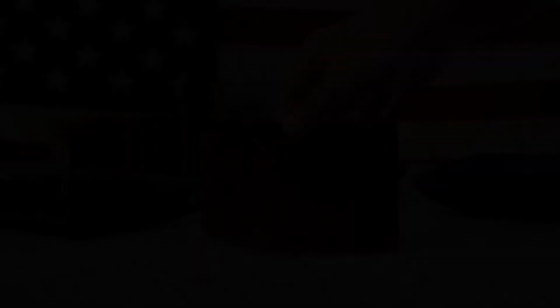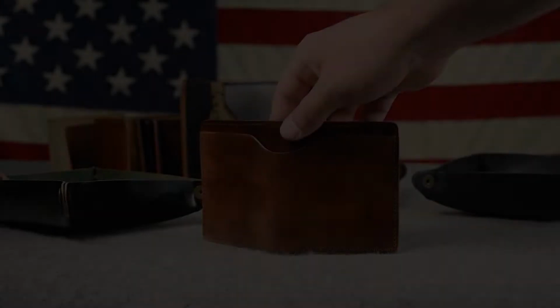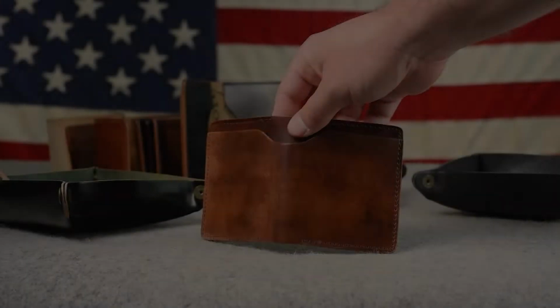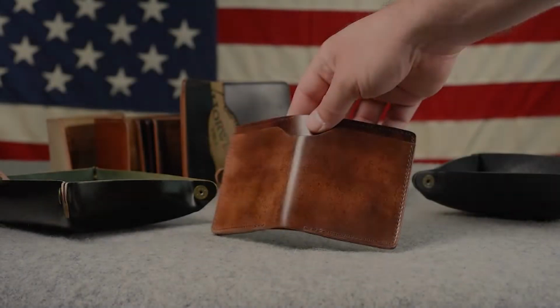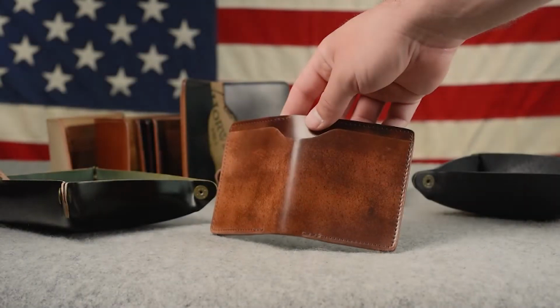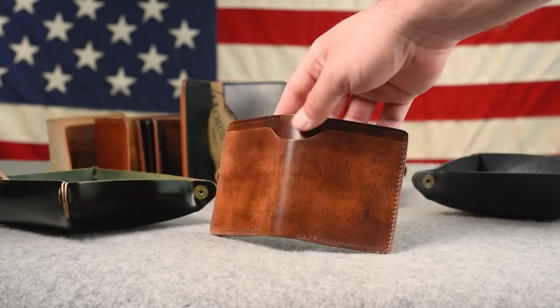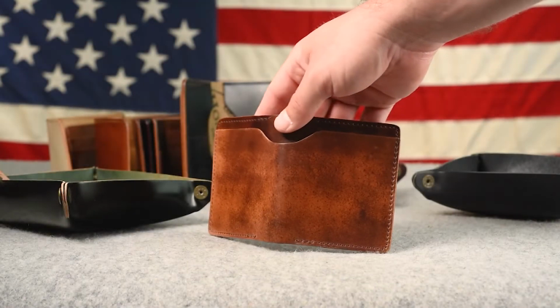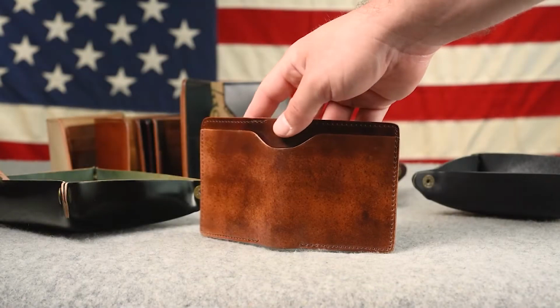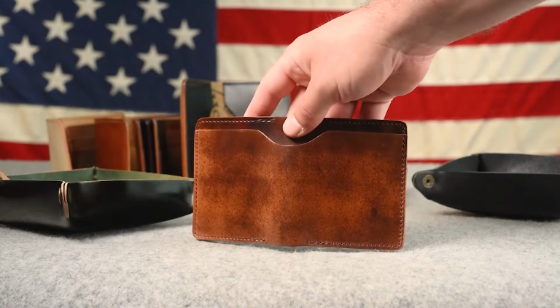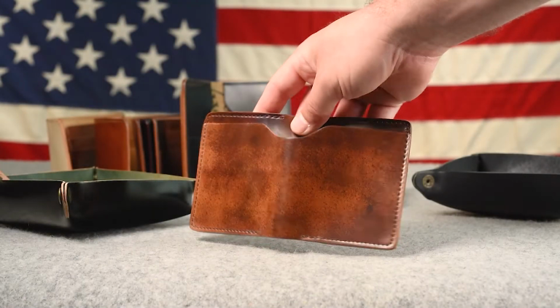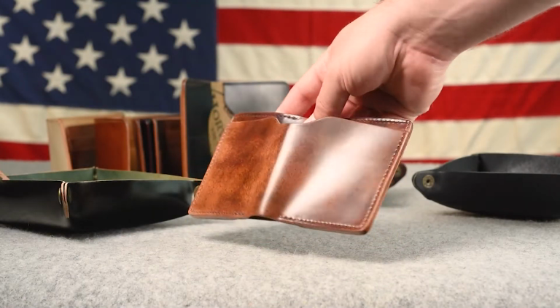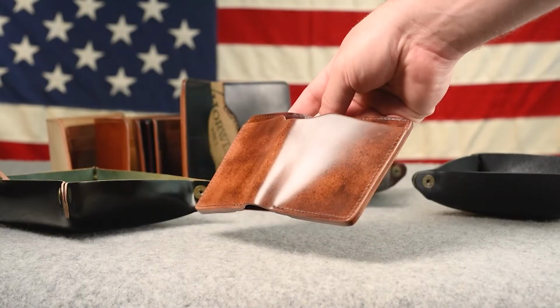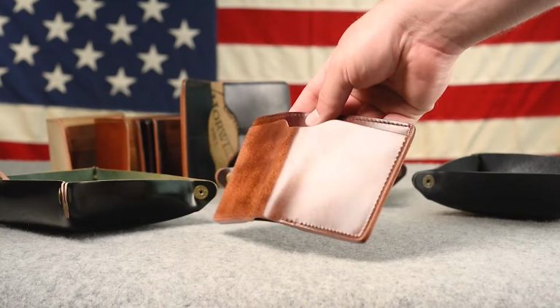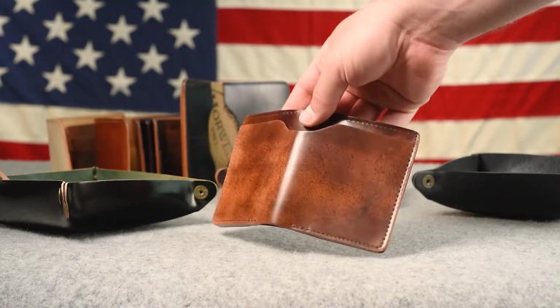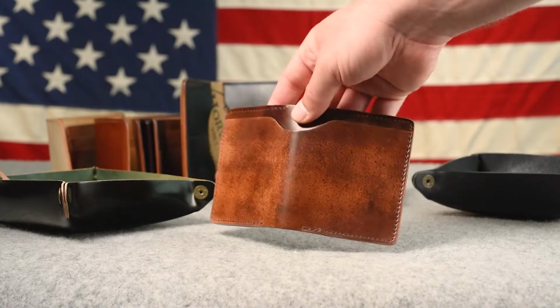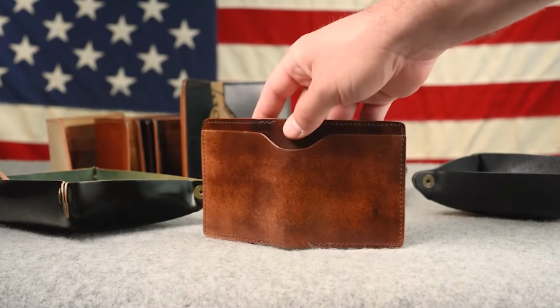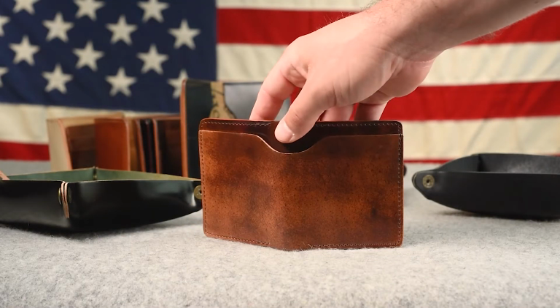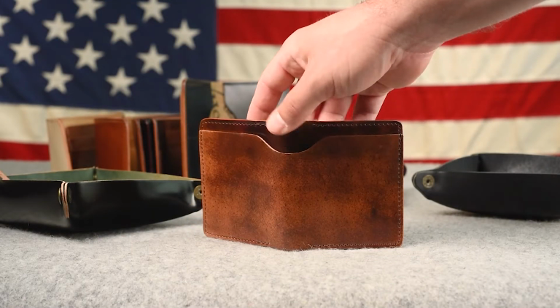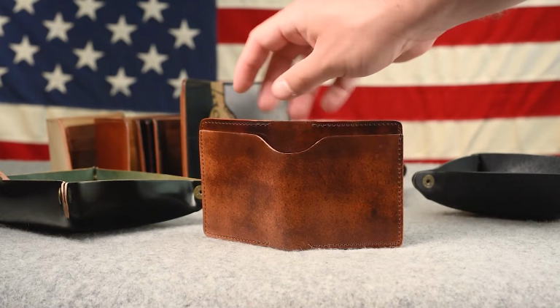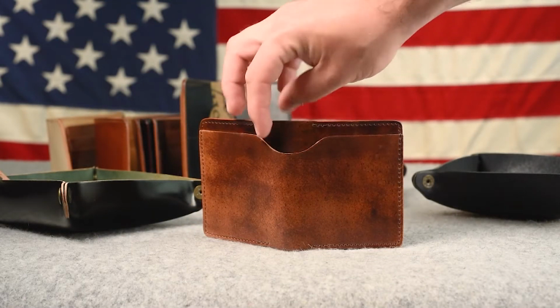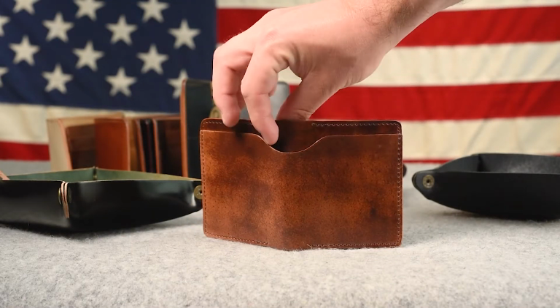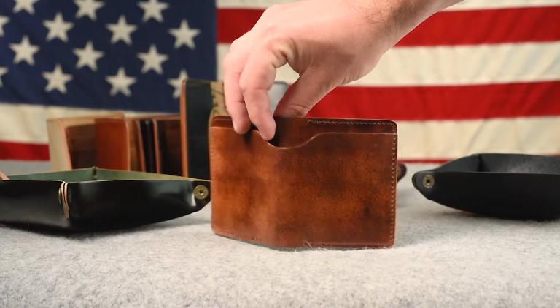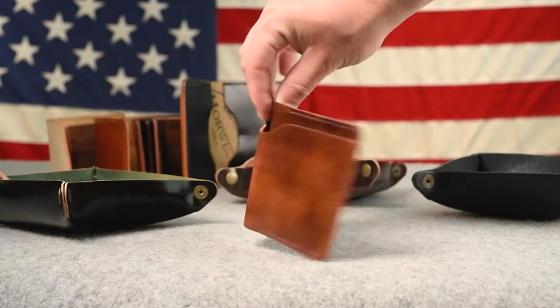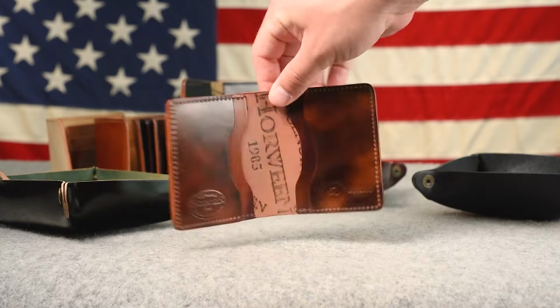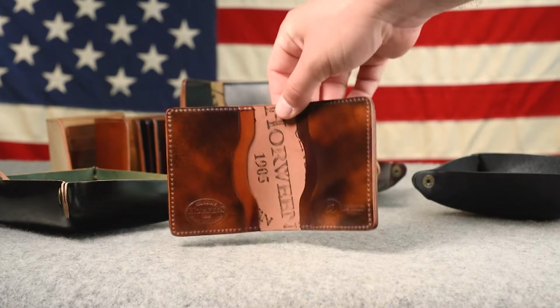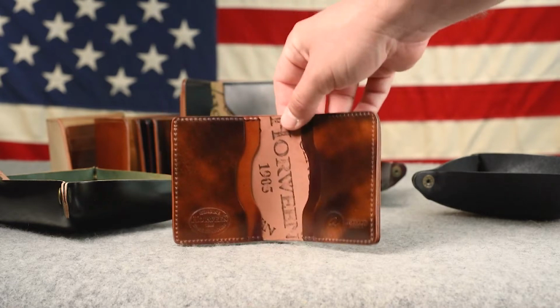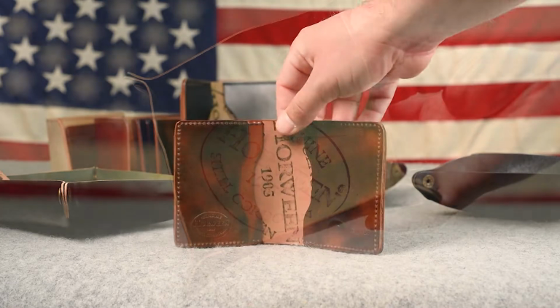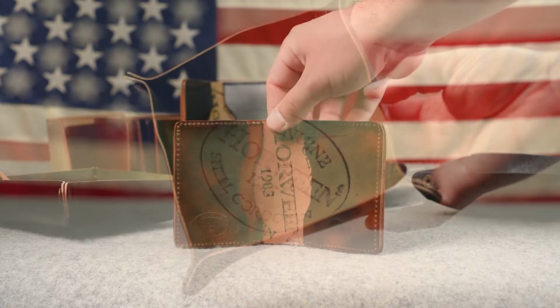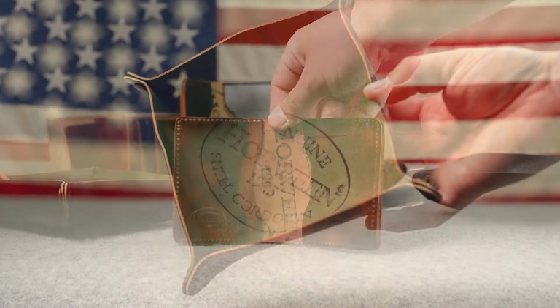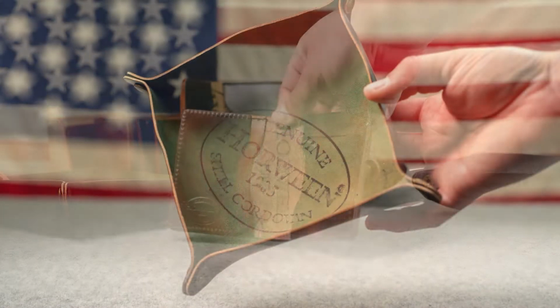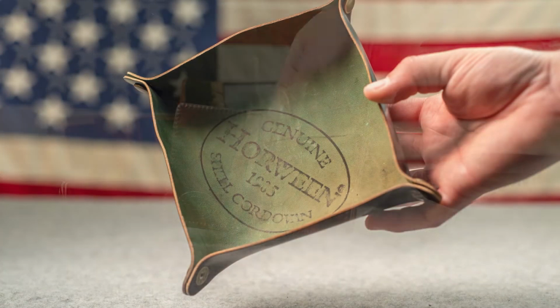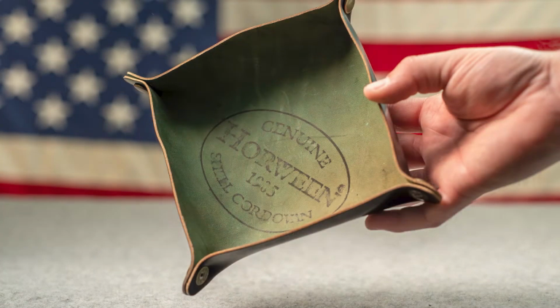Hi everyone, it's Phil here from Ashland Leather. I've got a lot of great stuff today — let's give you a preview of what's in today's video.